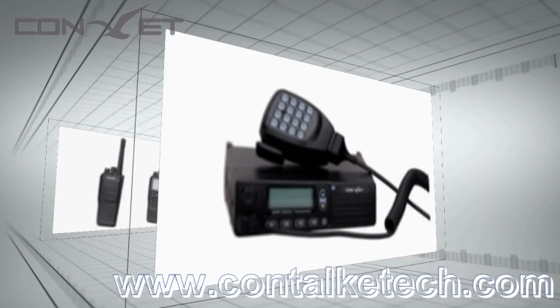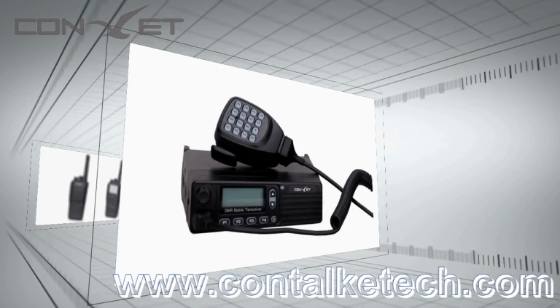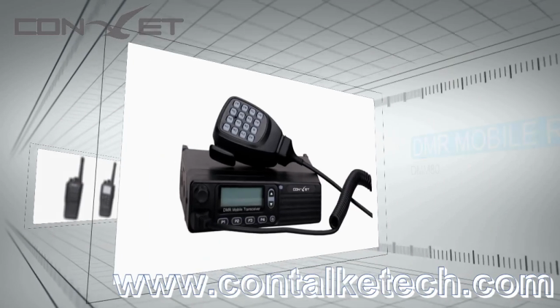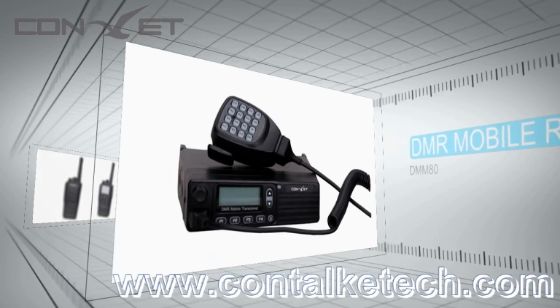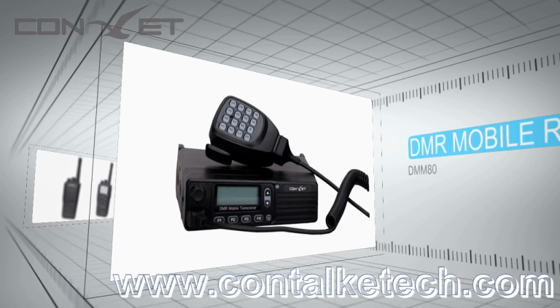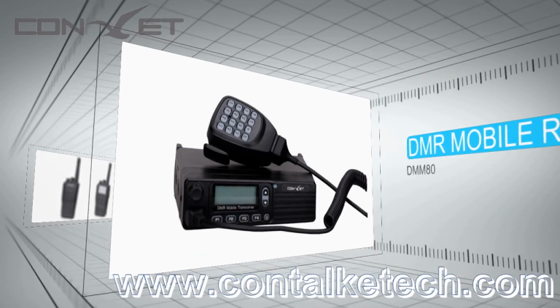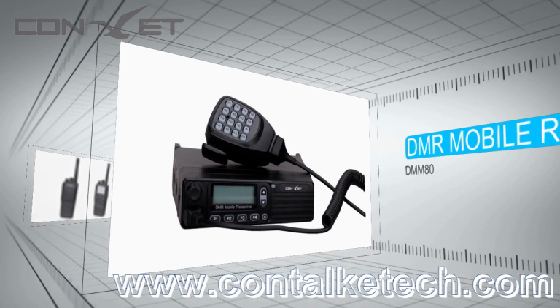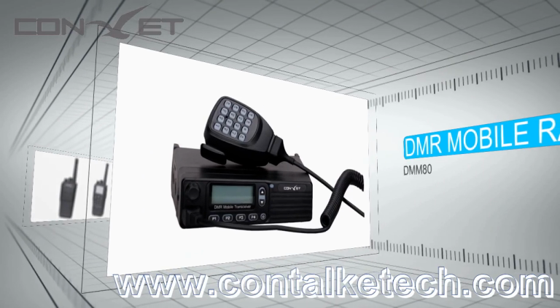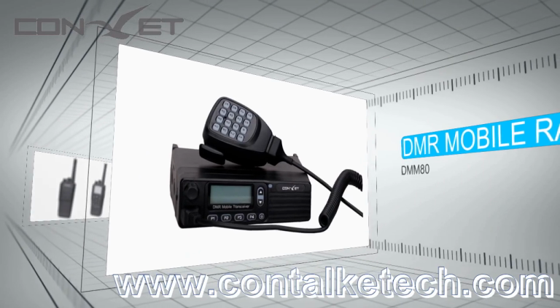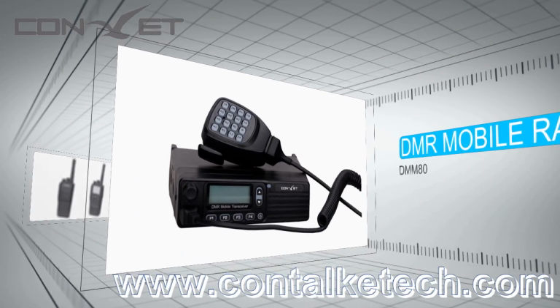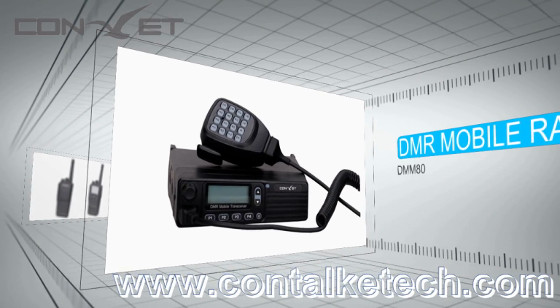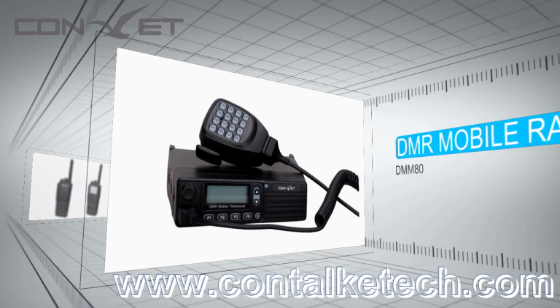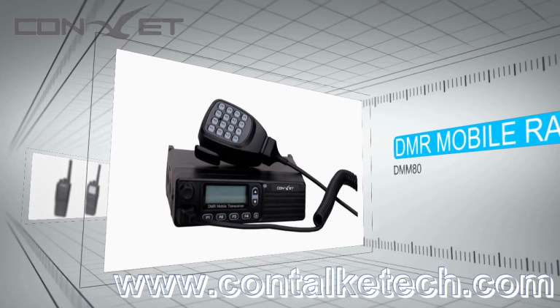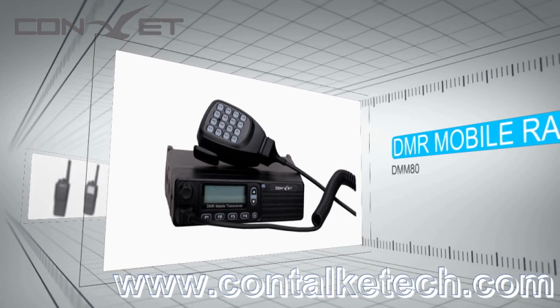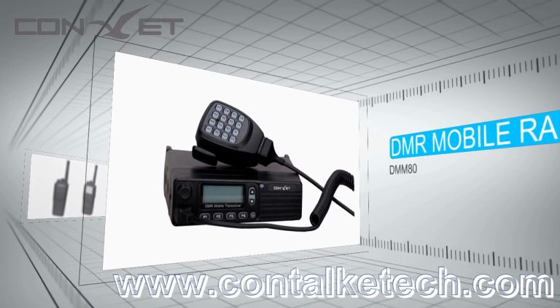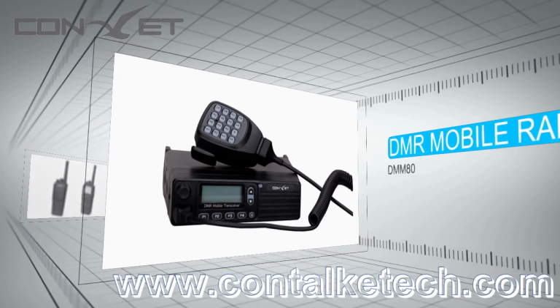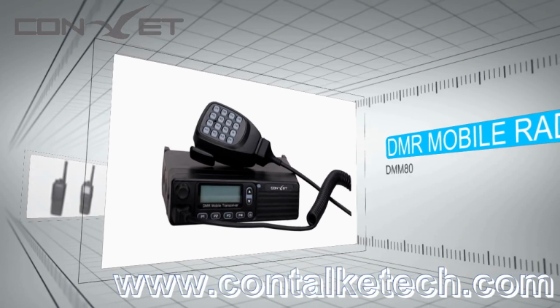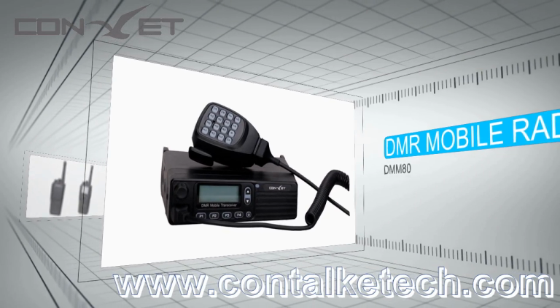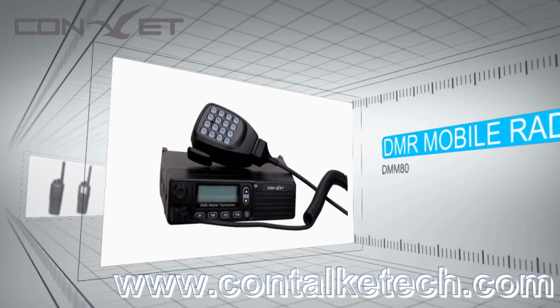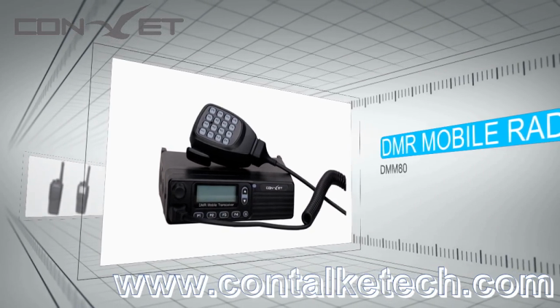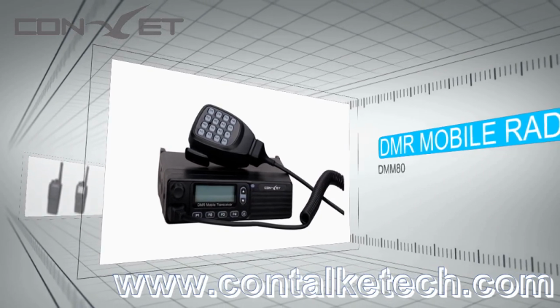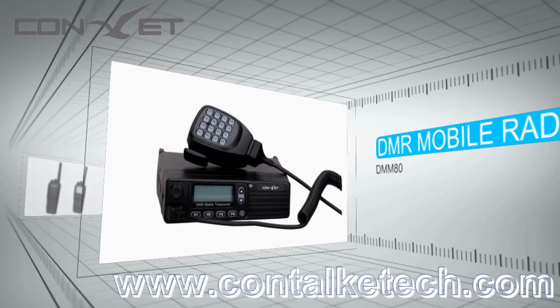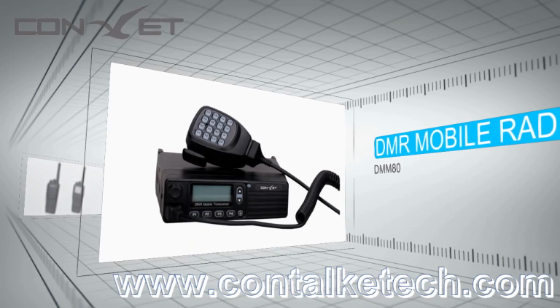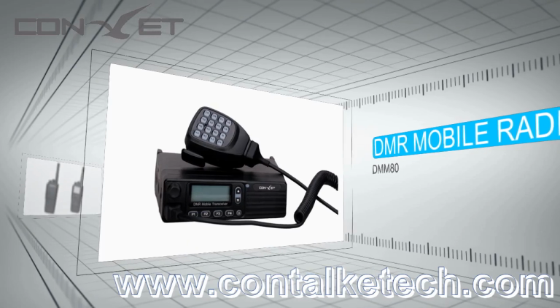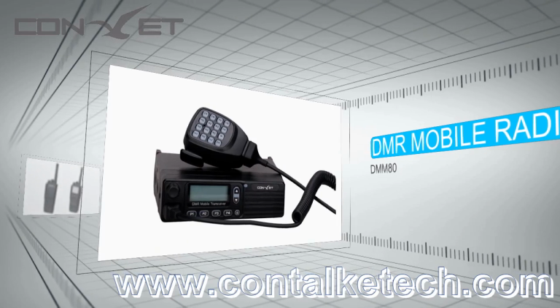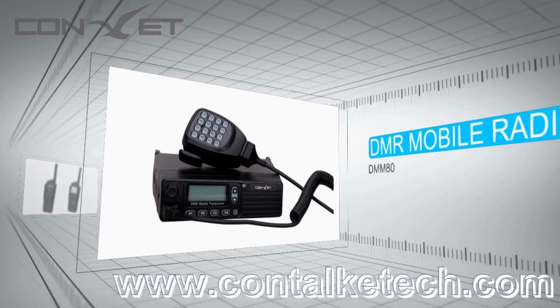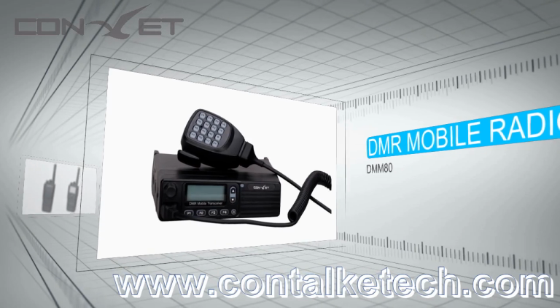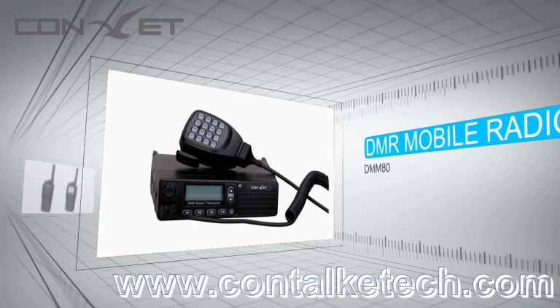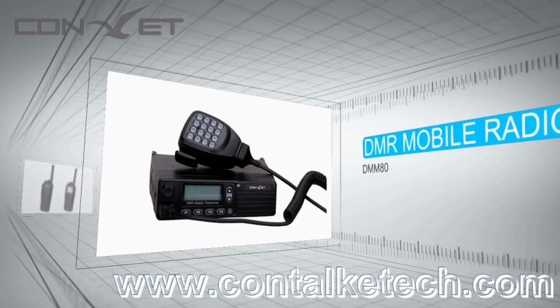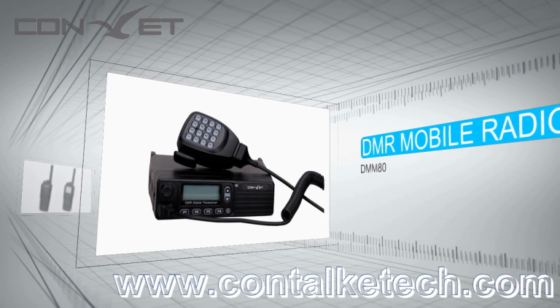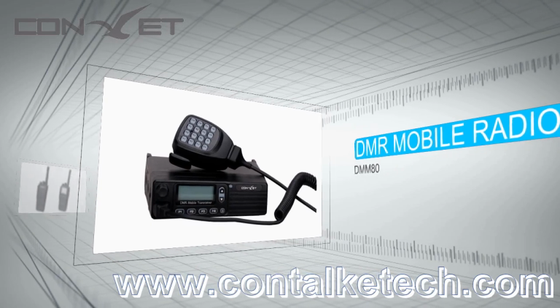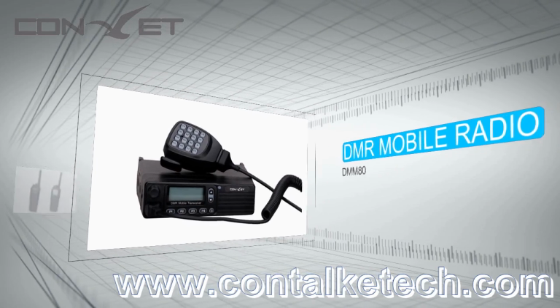They all fit world class standards — ETSI DMR Tier 2 — and are all equipped with digital and analog dual modes.